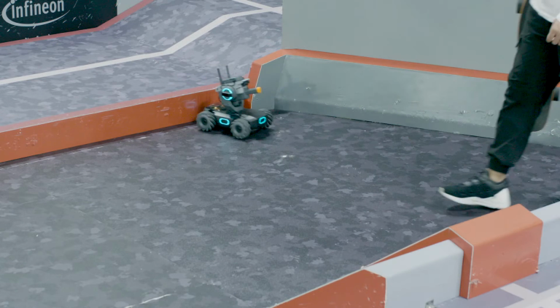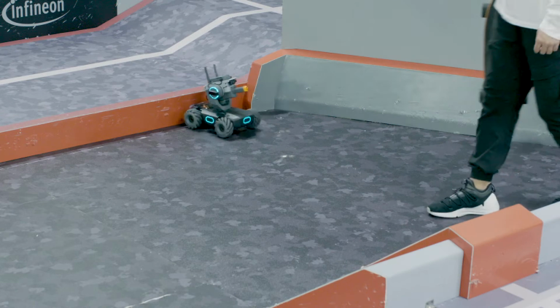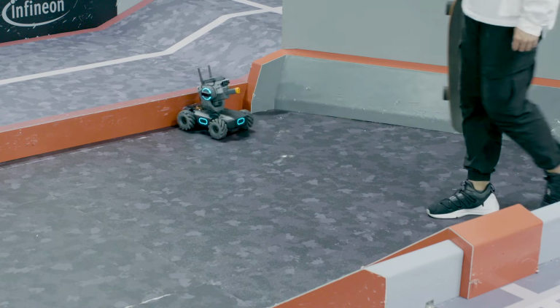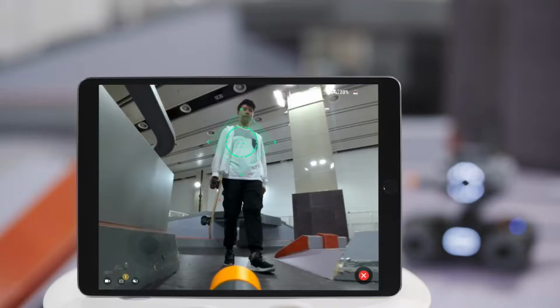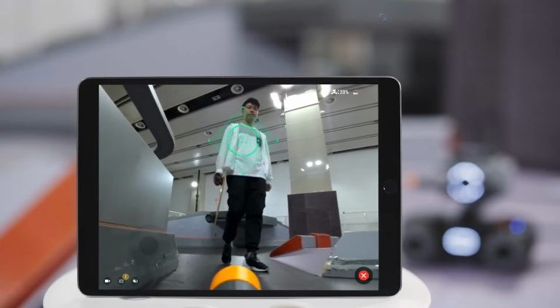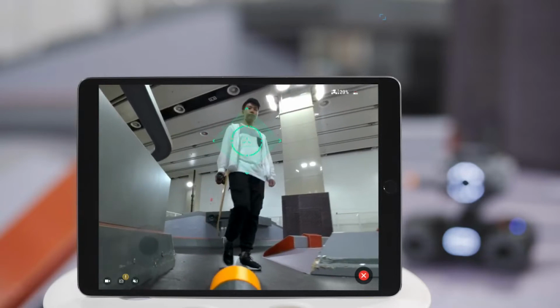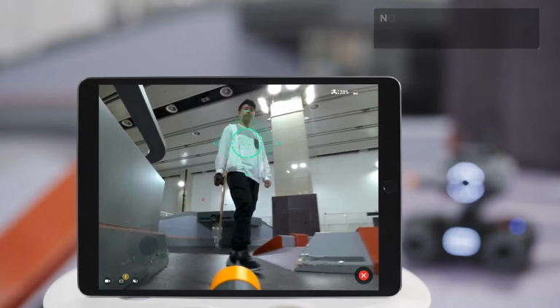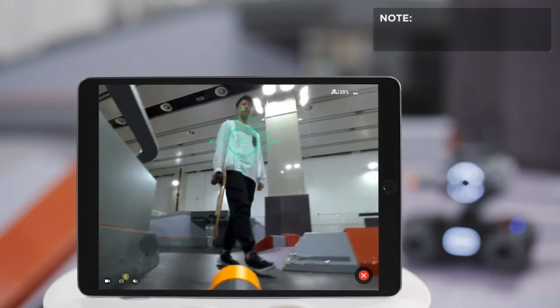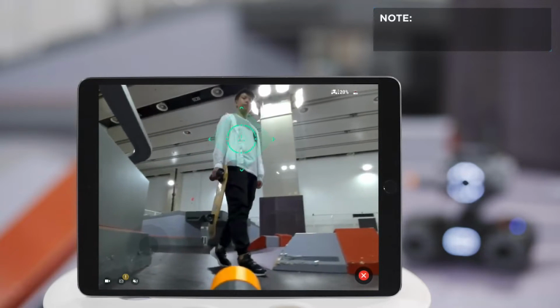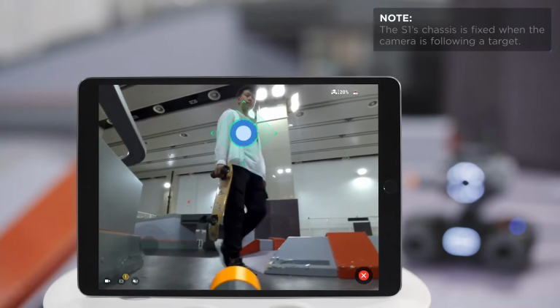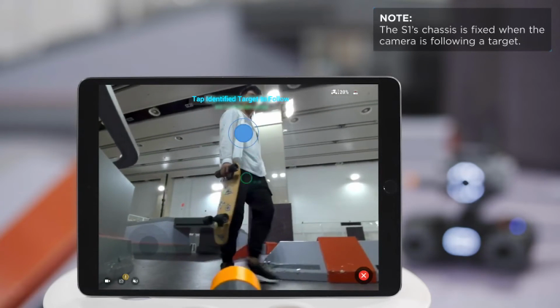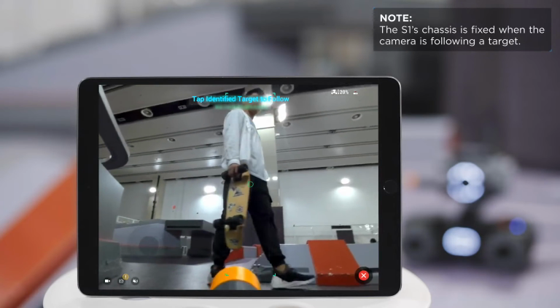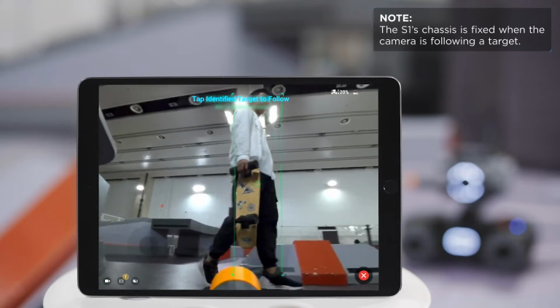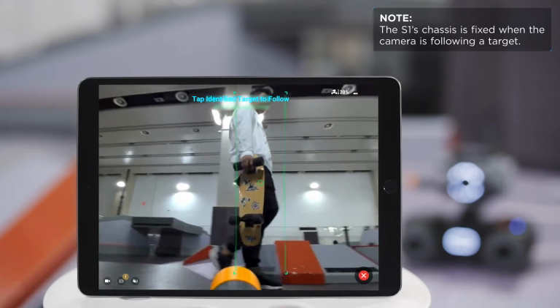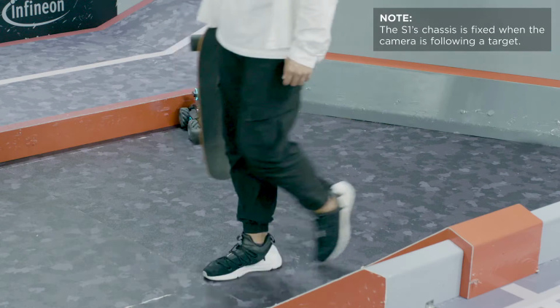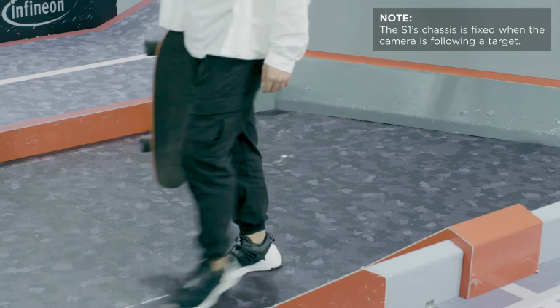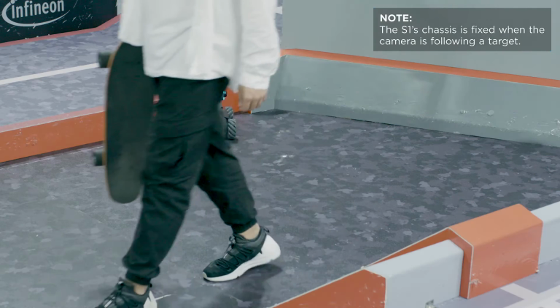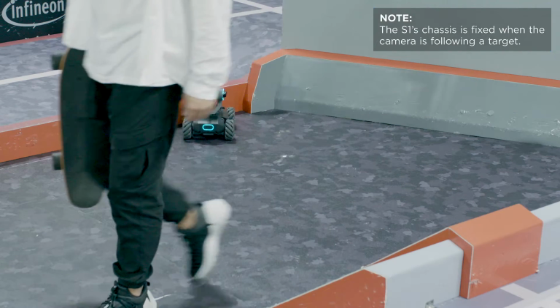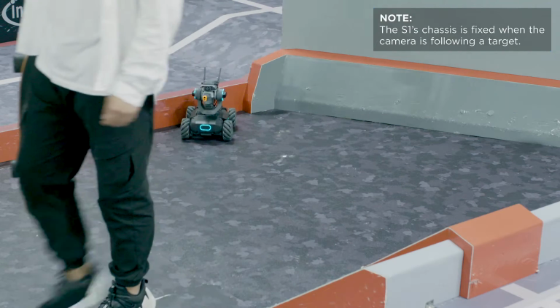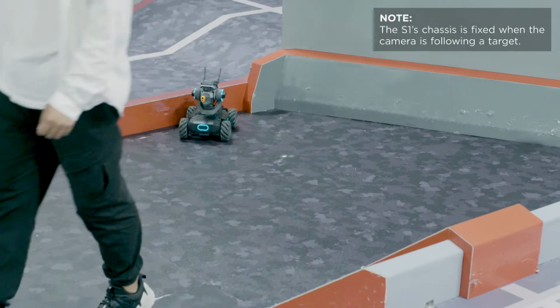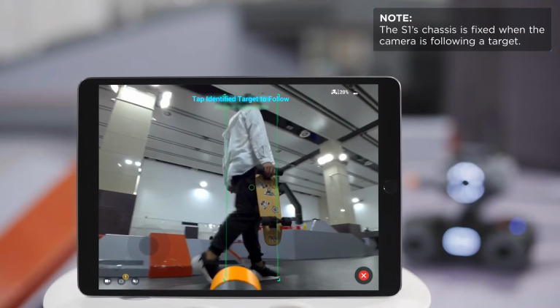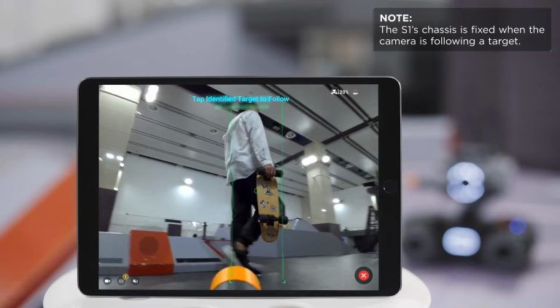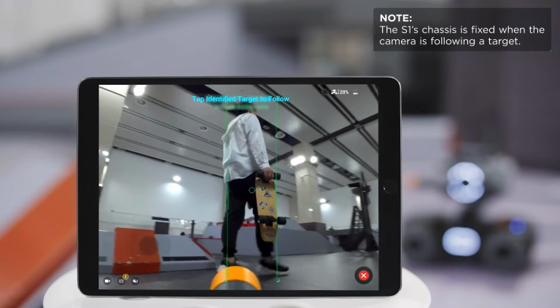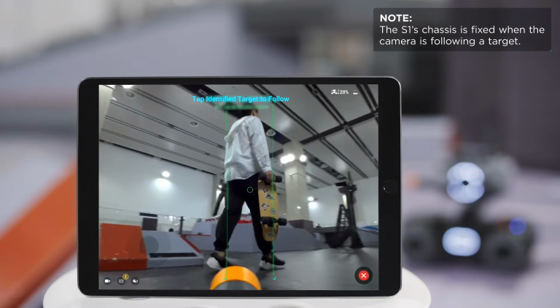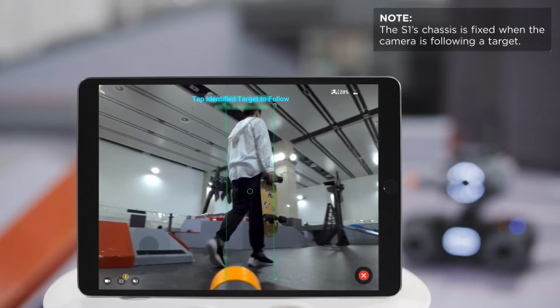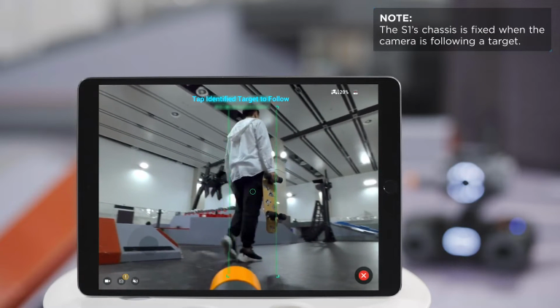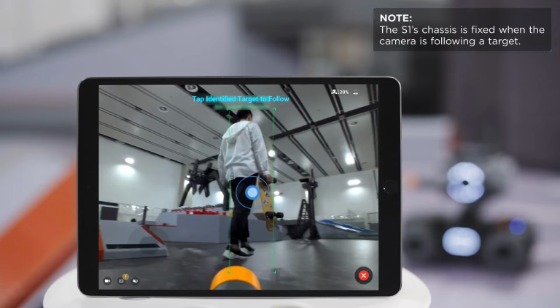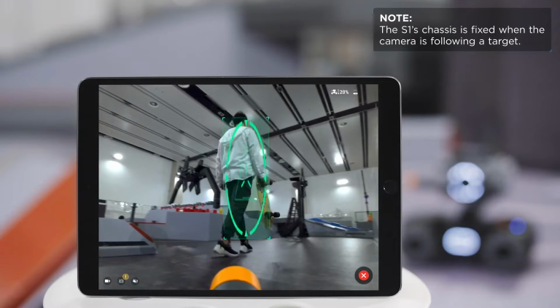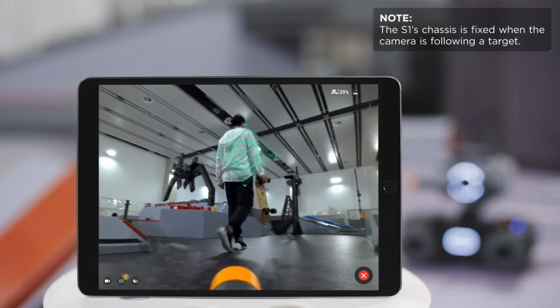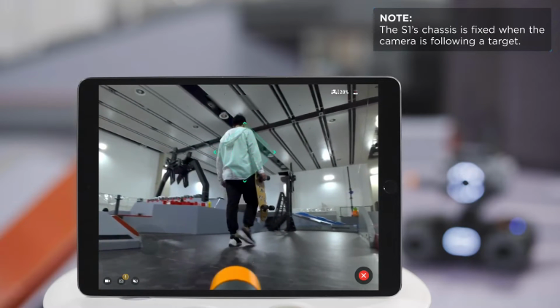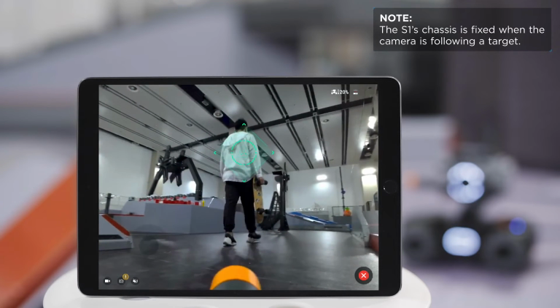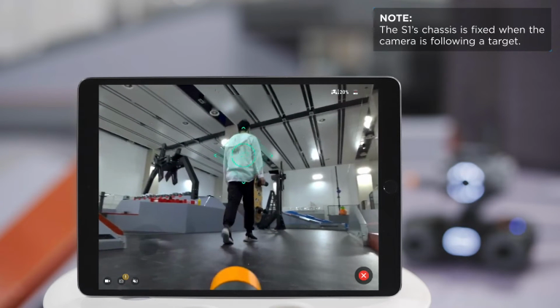Tap the green square again to return to the target locking state. You can then choose your target again.